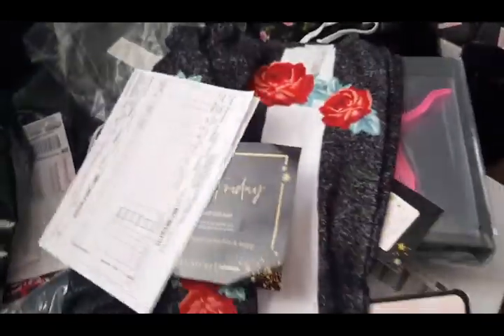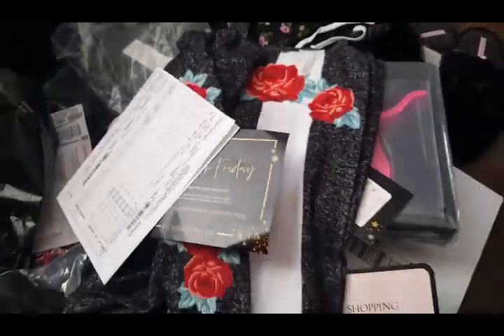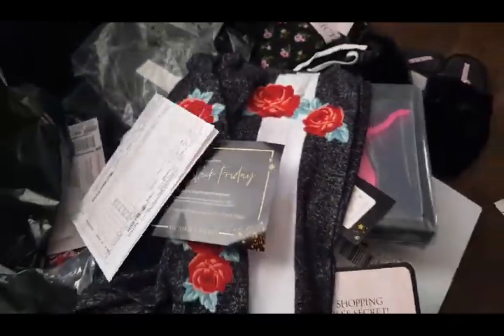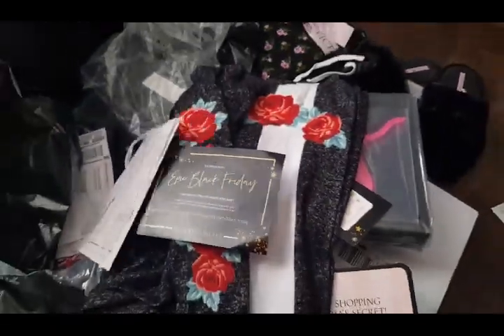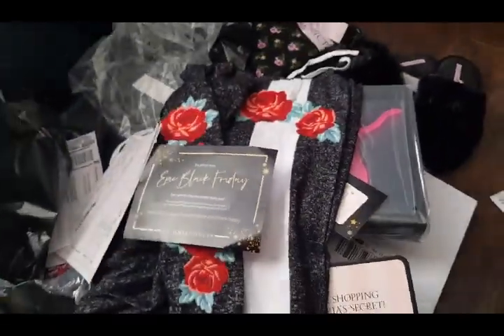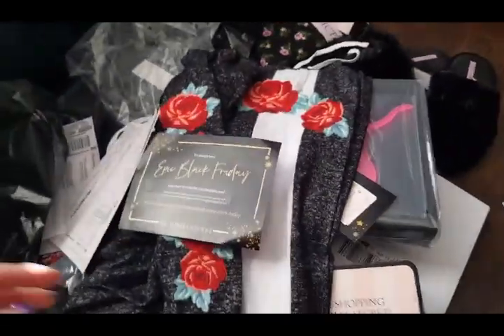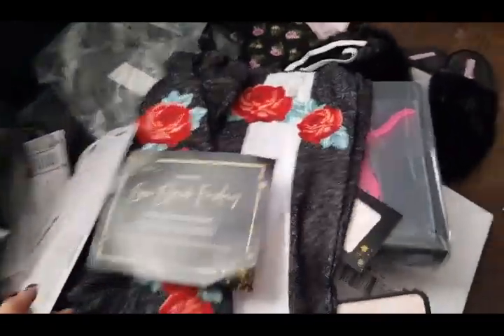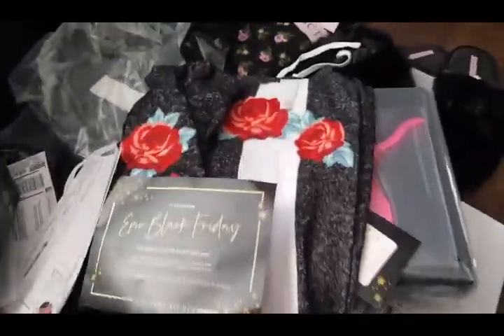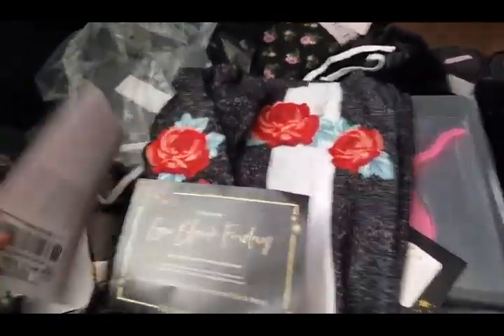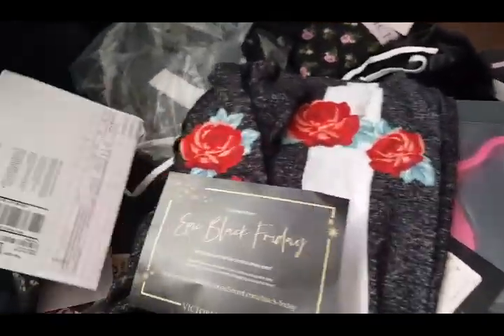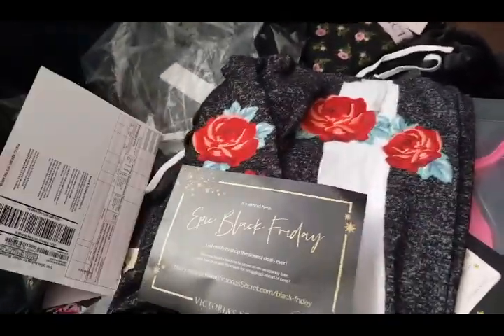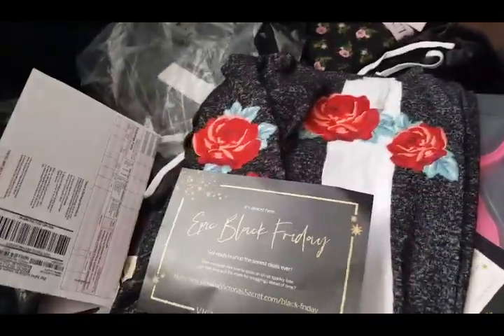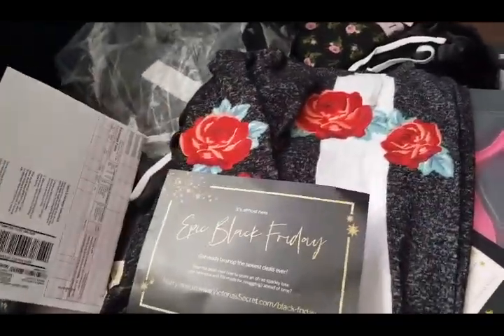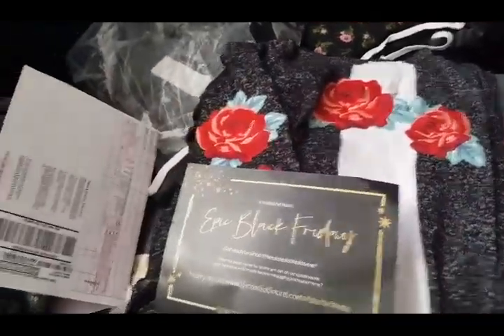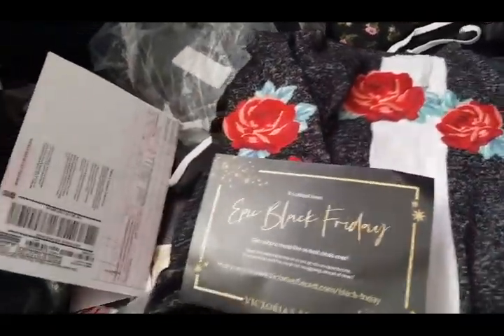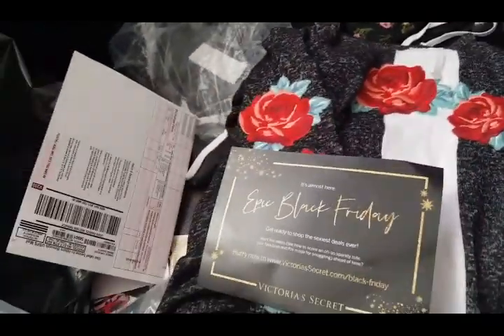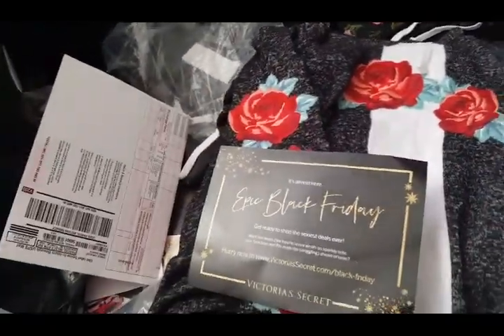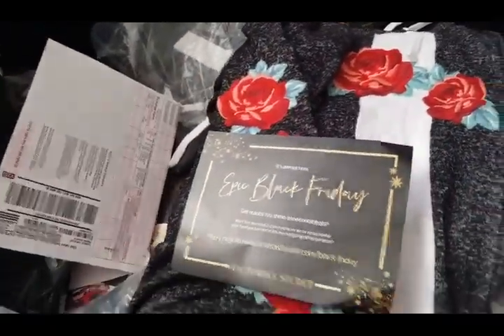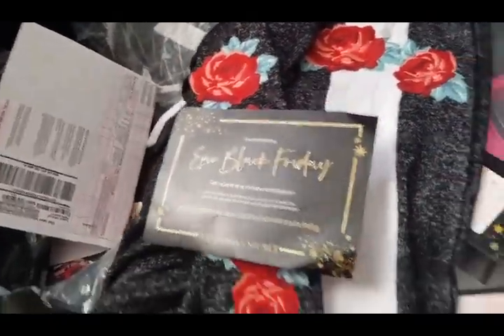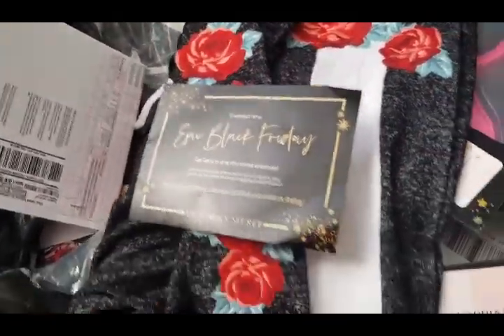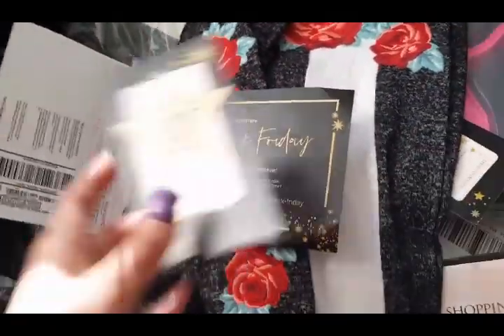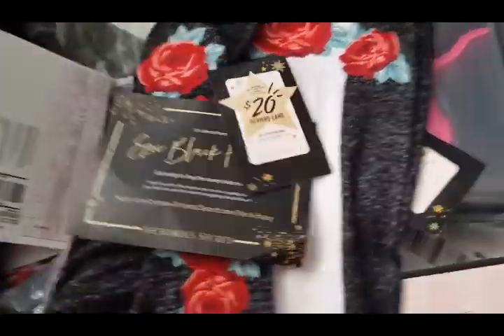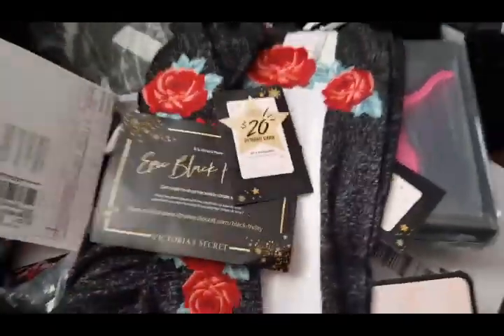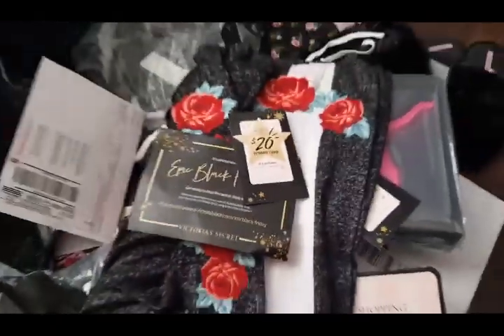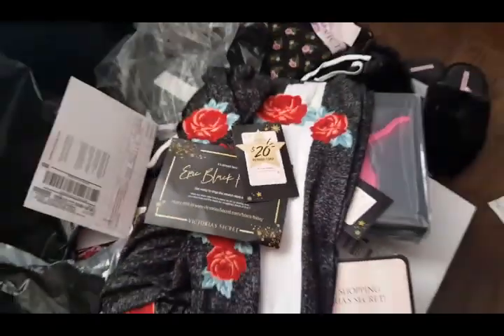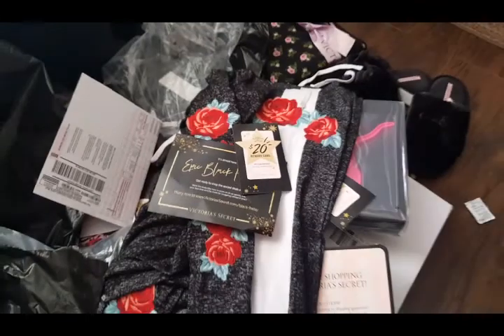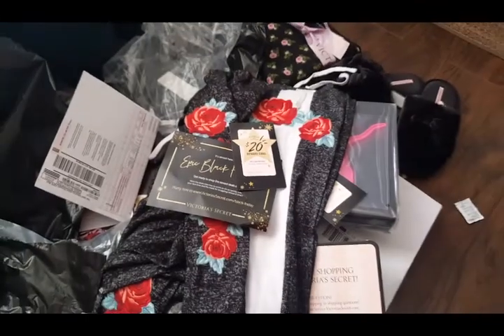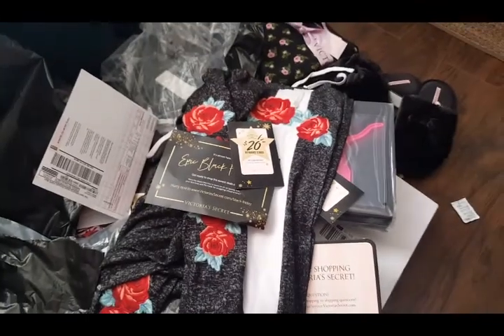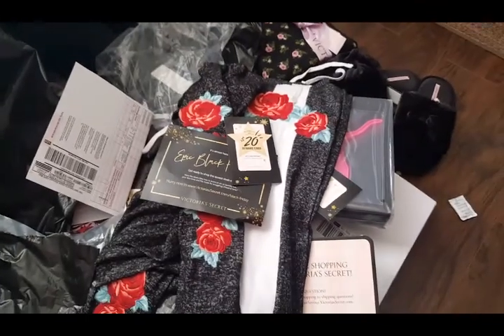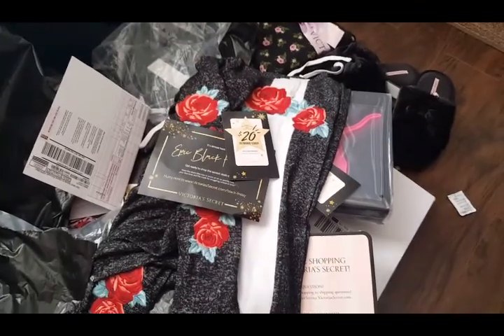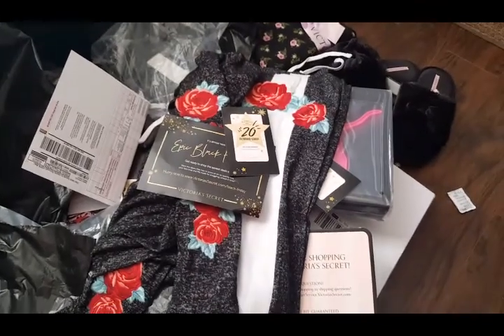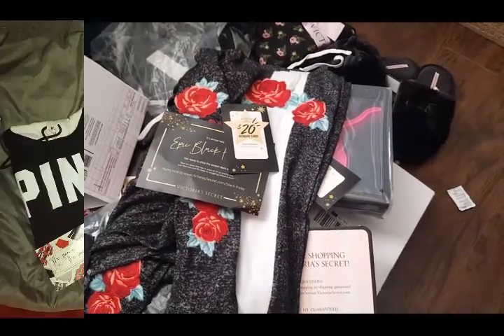All right guys, this was before Black Friday so make sure to look up your Victoria's Secret so we can go Black Friday shopping. We'll see you guys next time — bye!